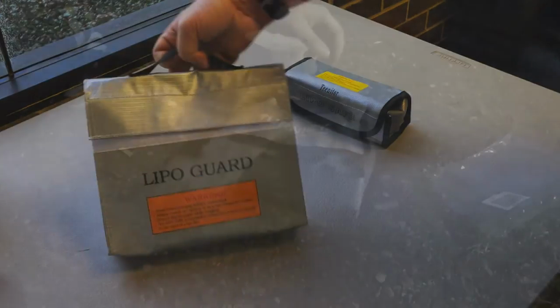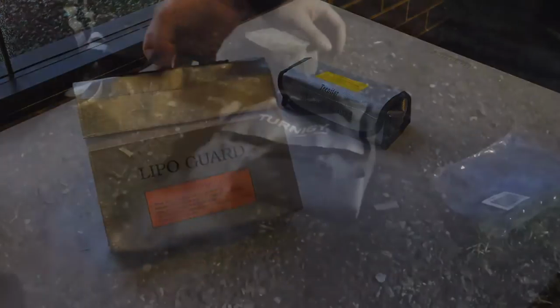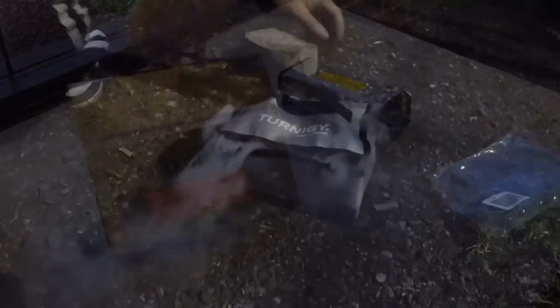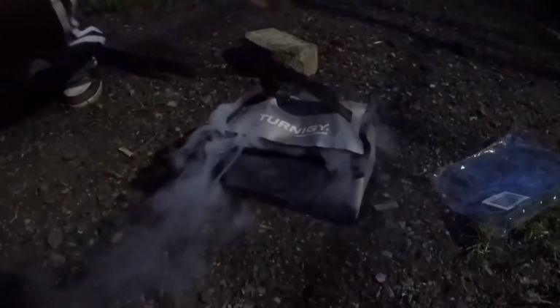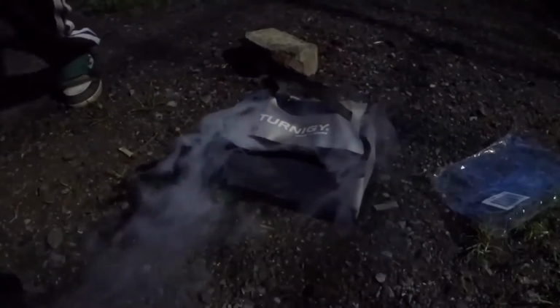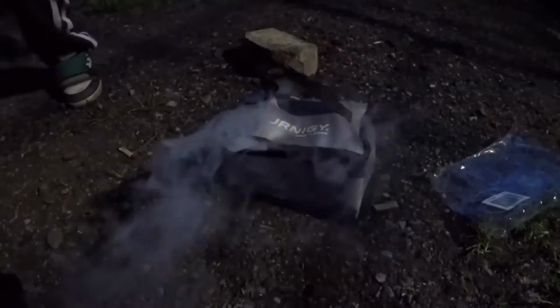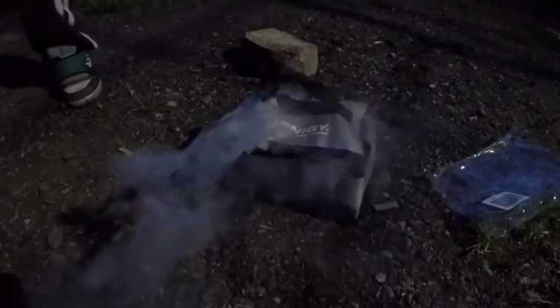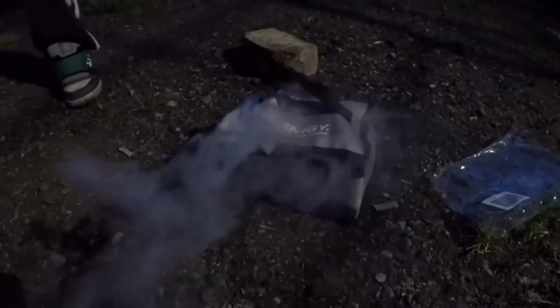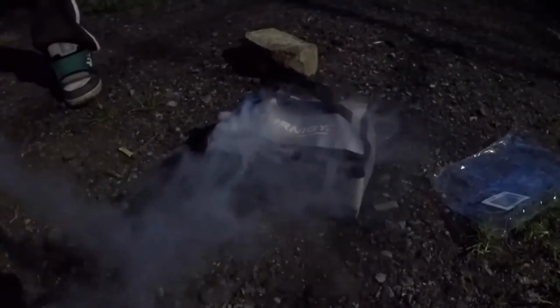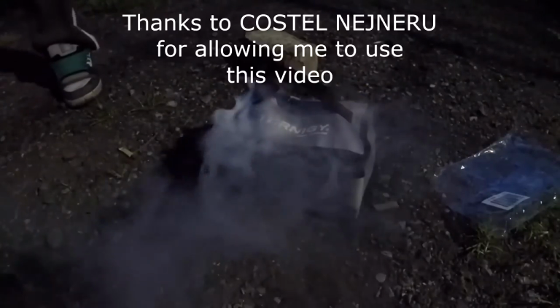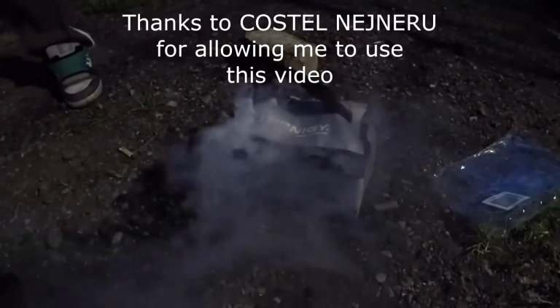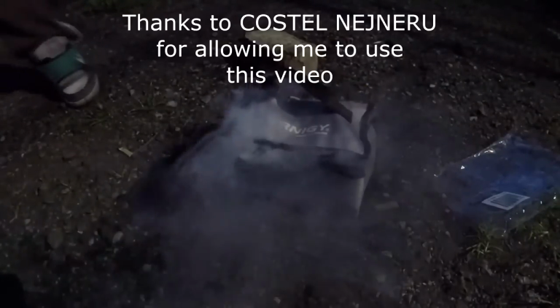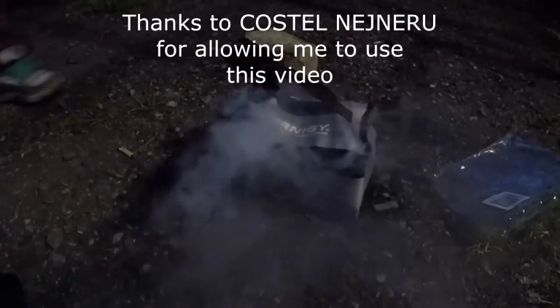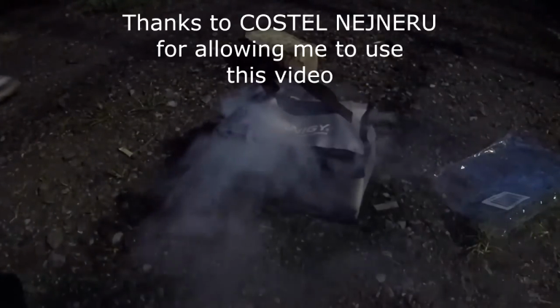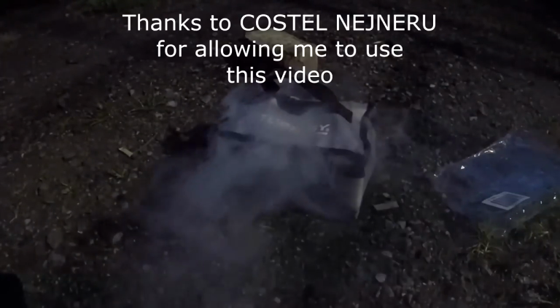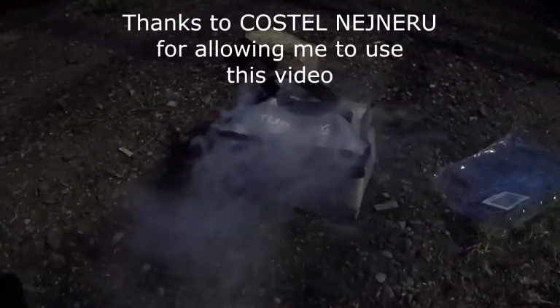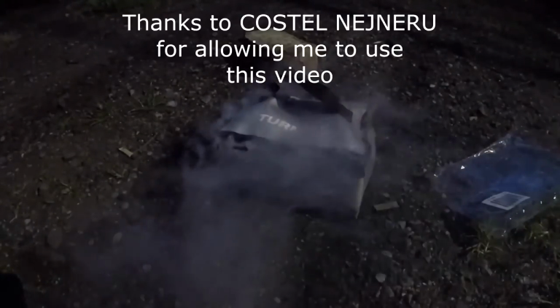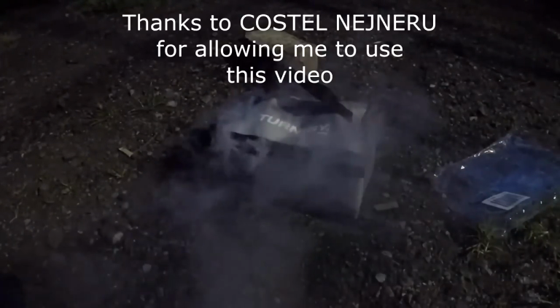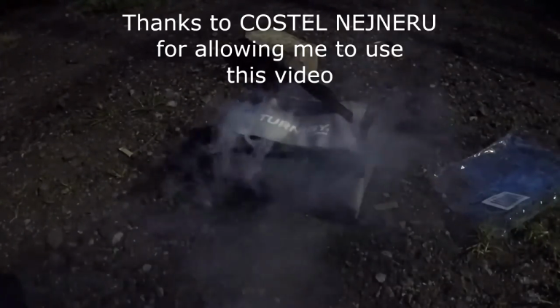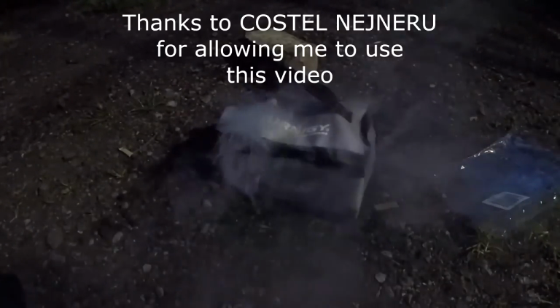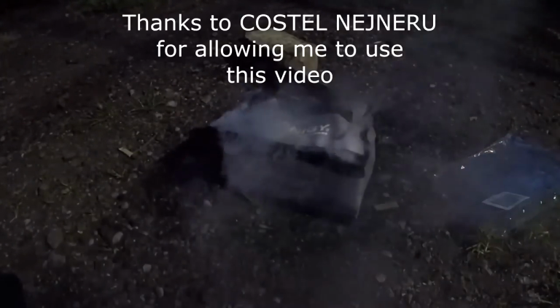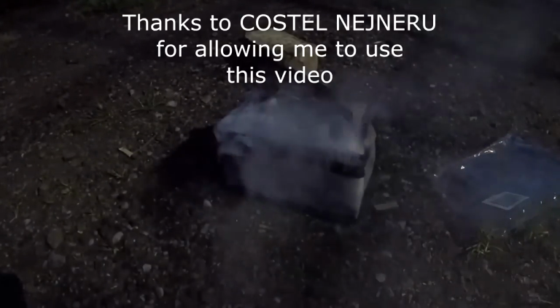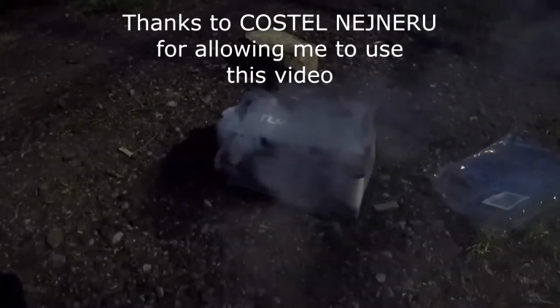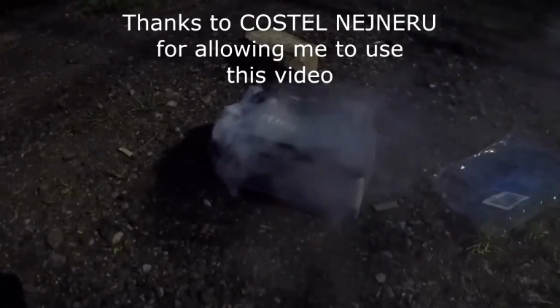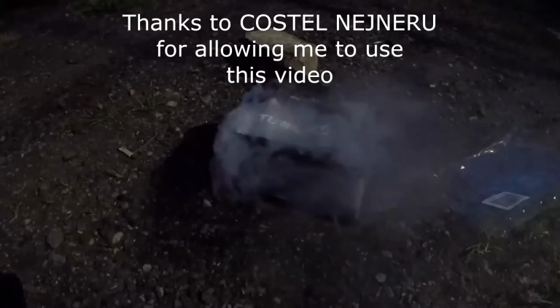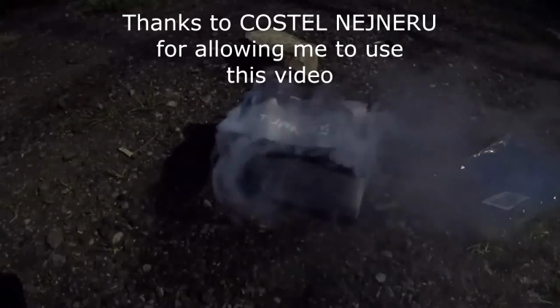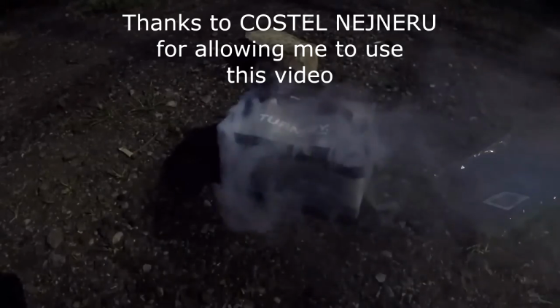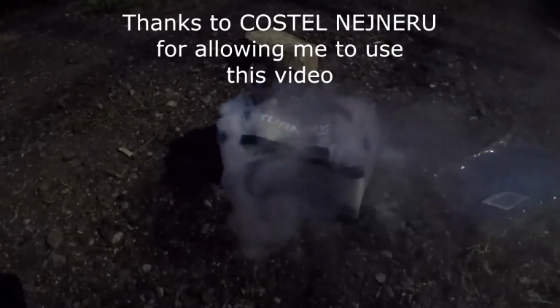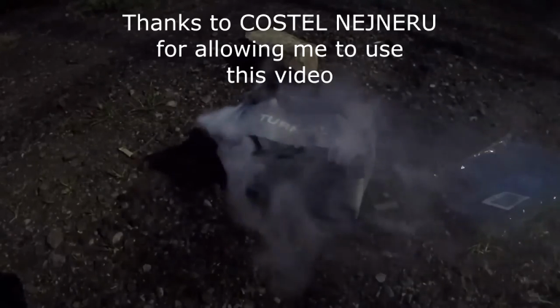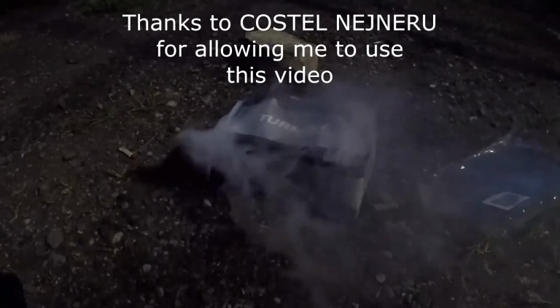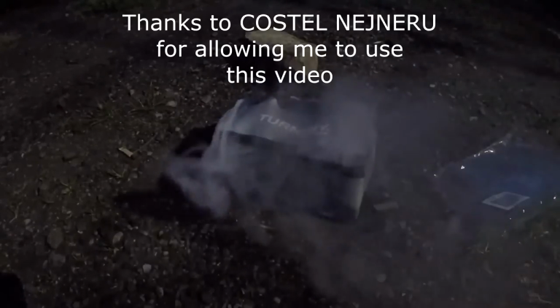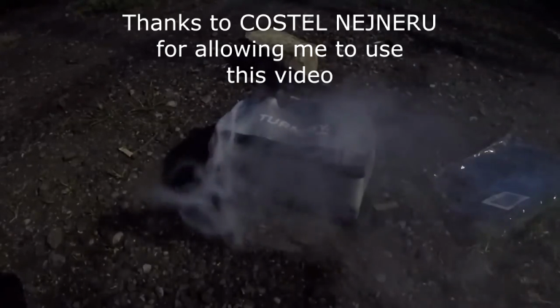Look at this video that shows how a LiPo bag can slow and stop the spread of a burning battery.